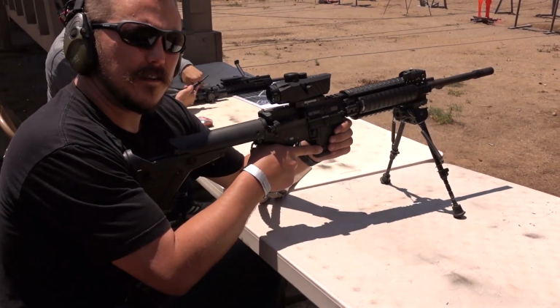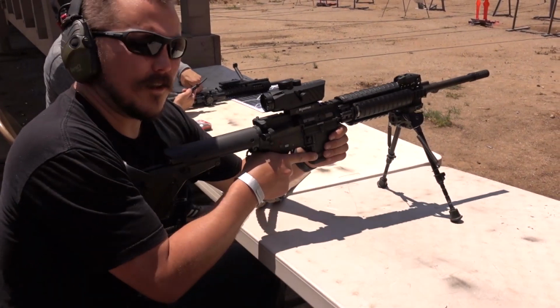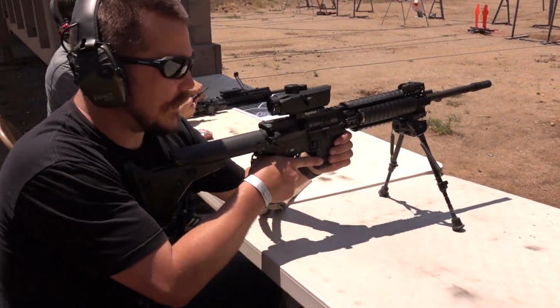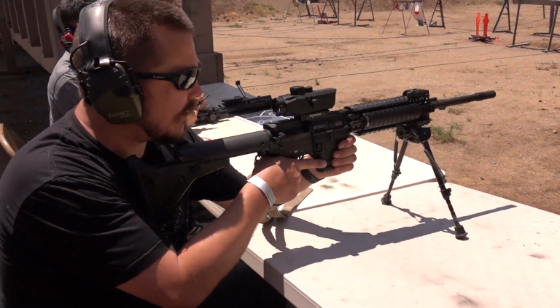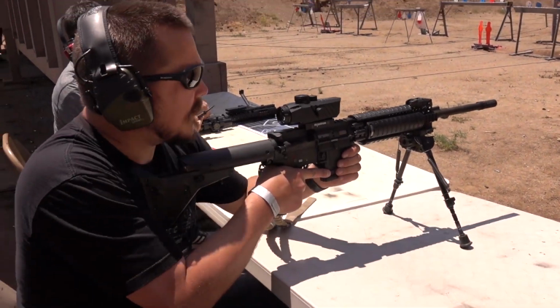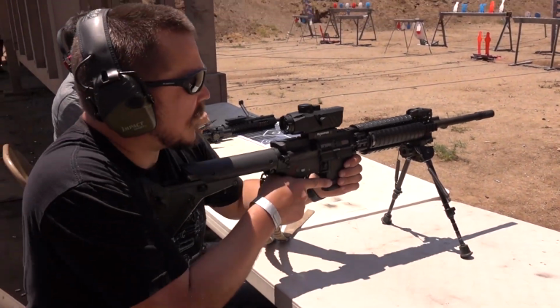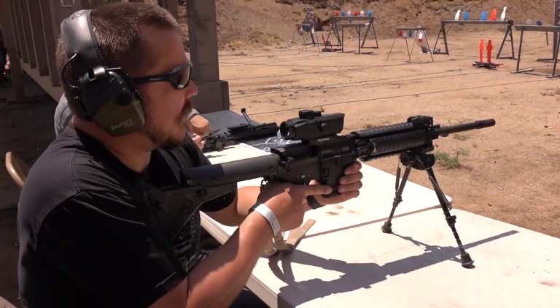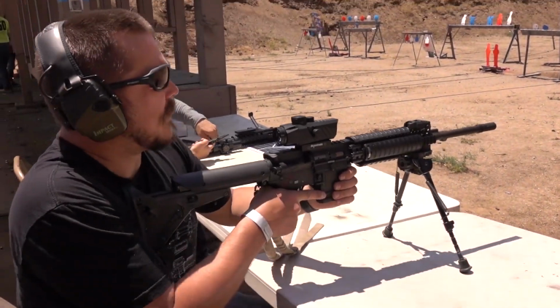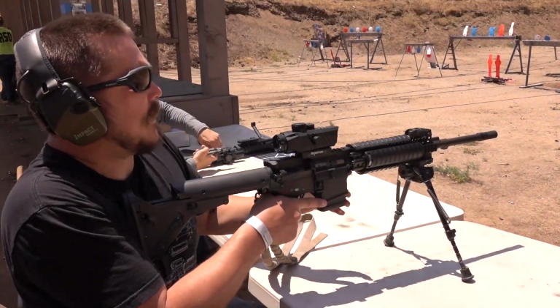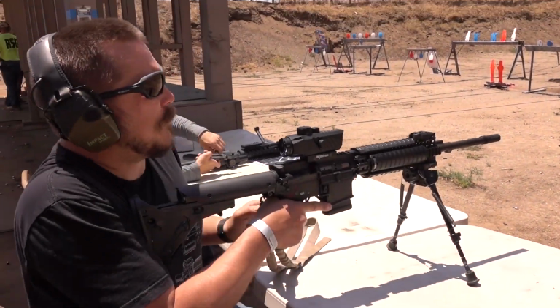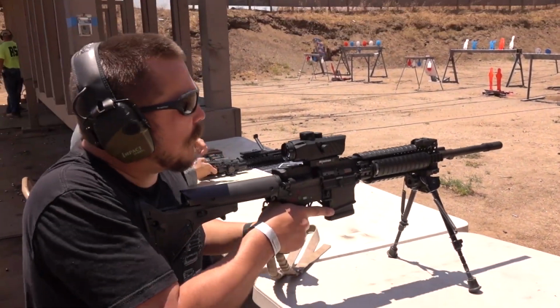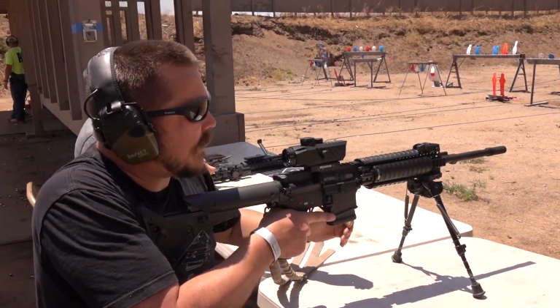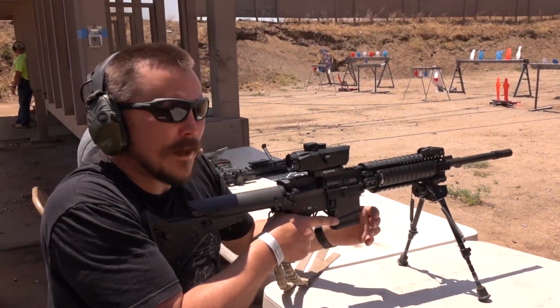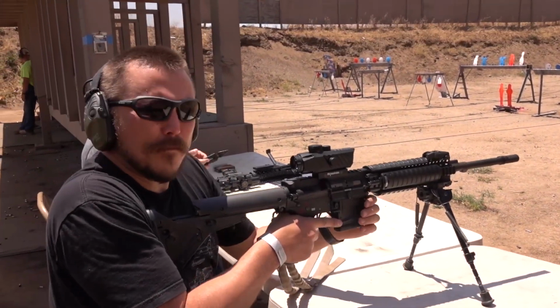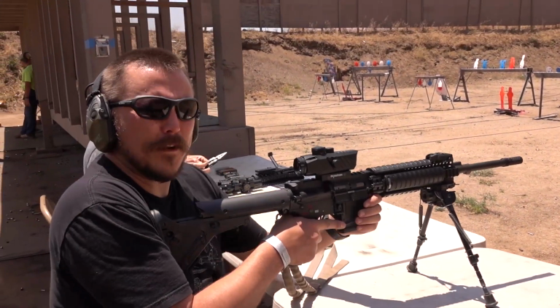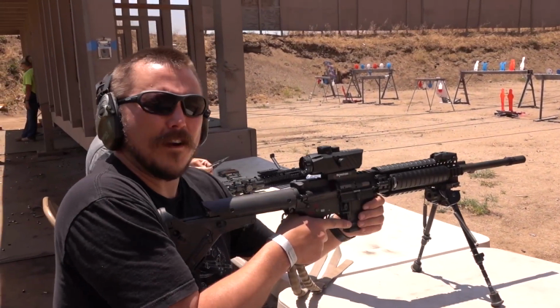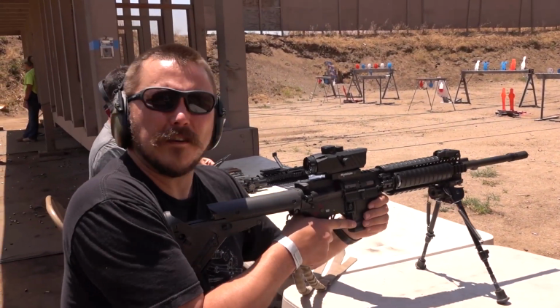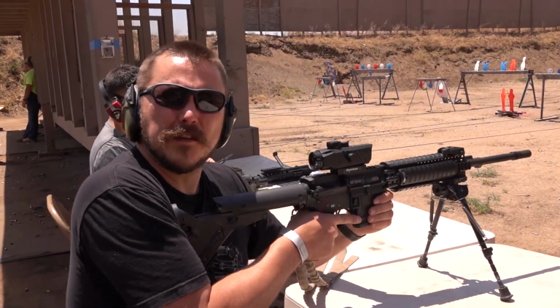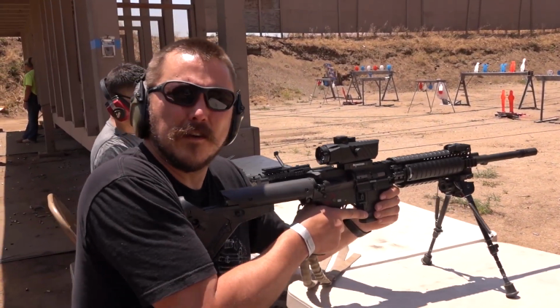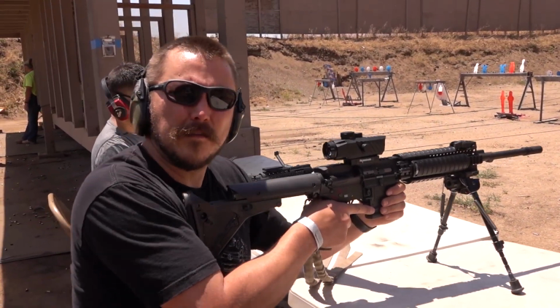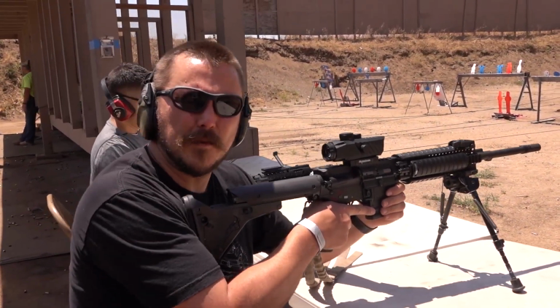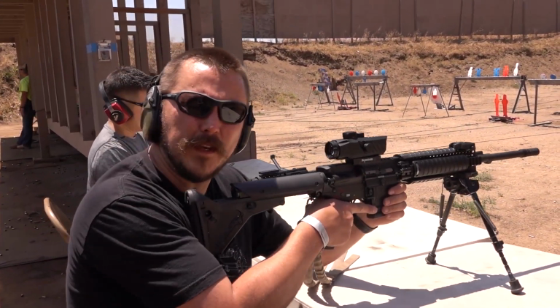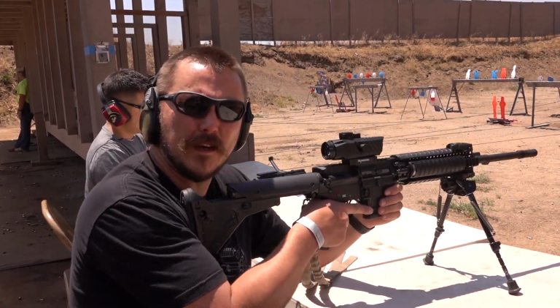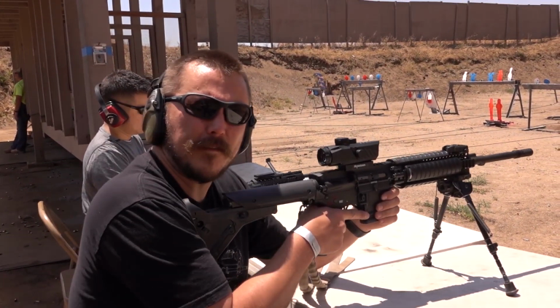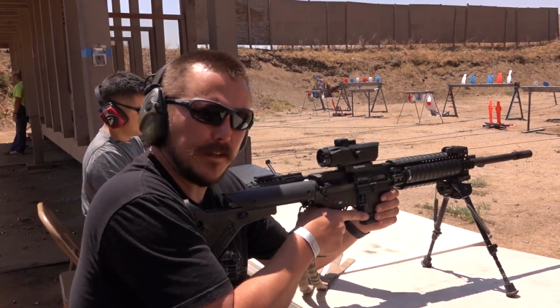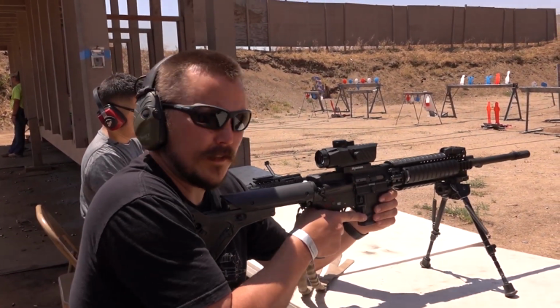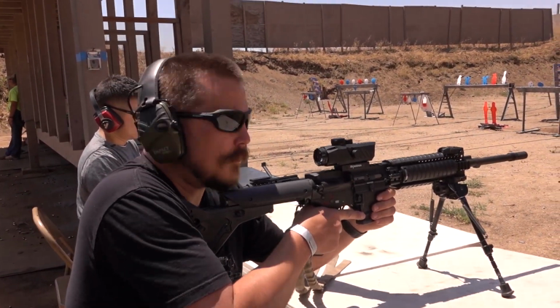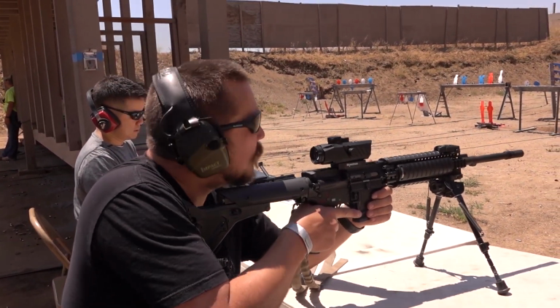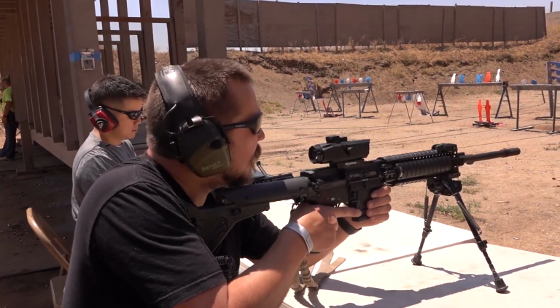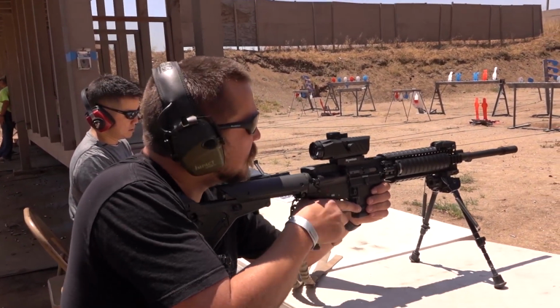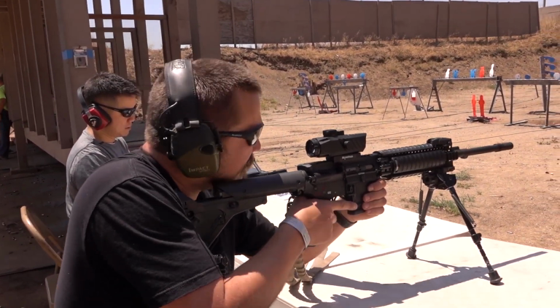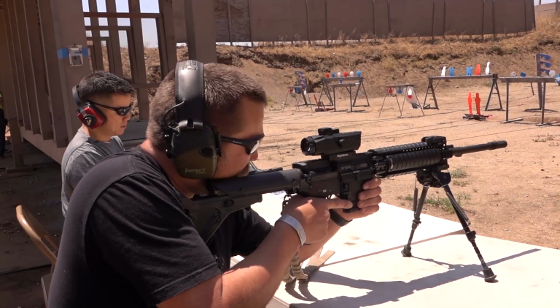Alright, I already sighted it in. We're only at about 40 yards, so it should be fairly easy to hit some steel.